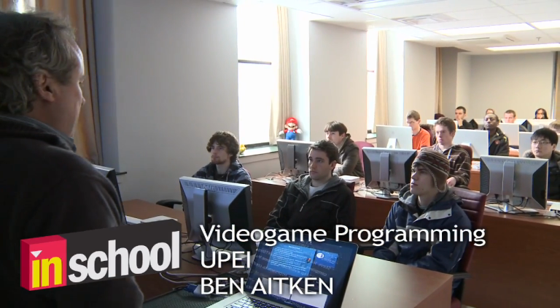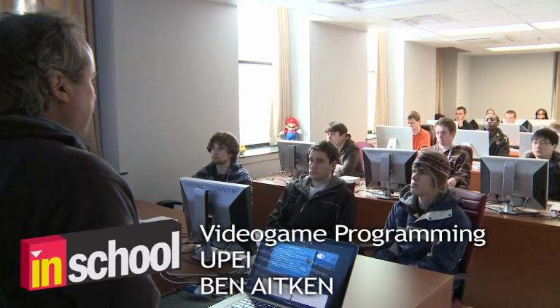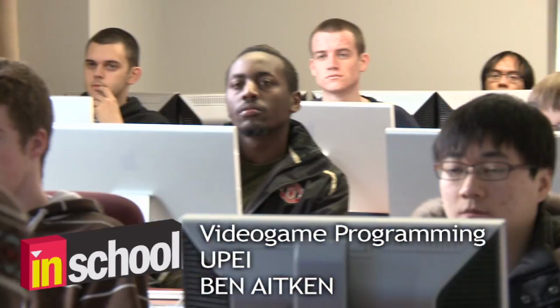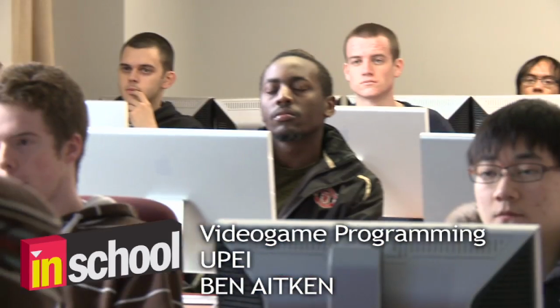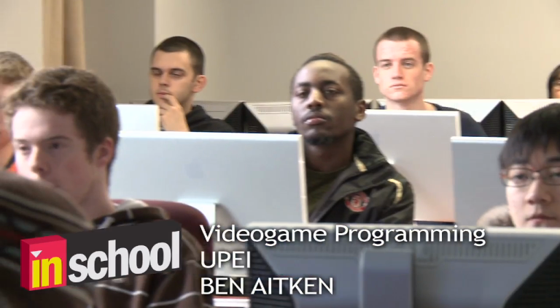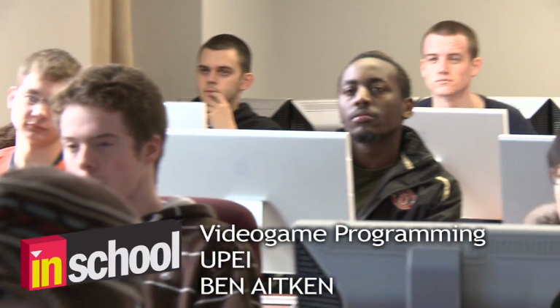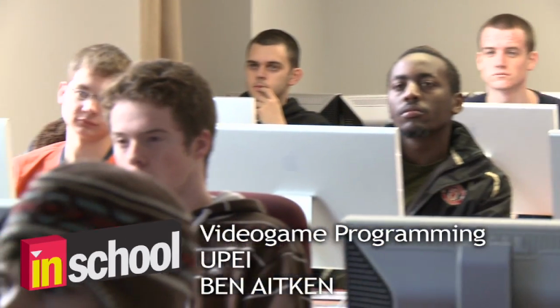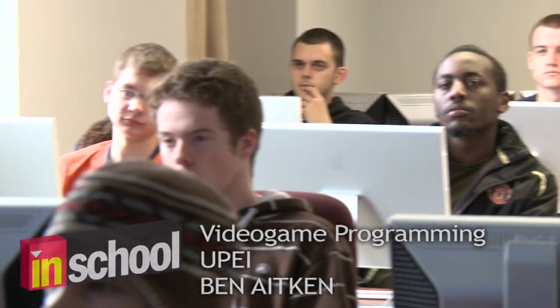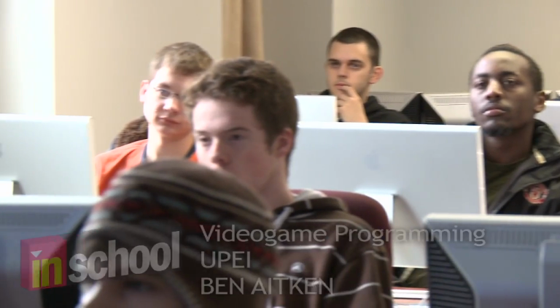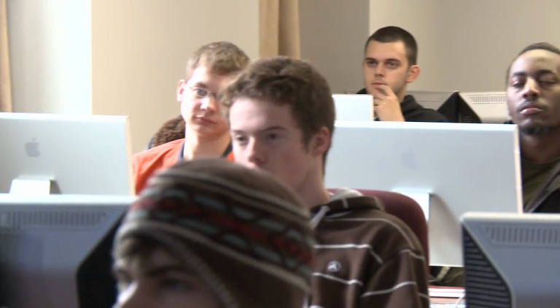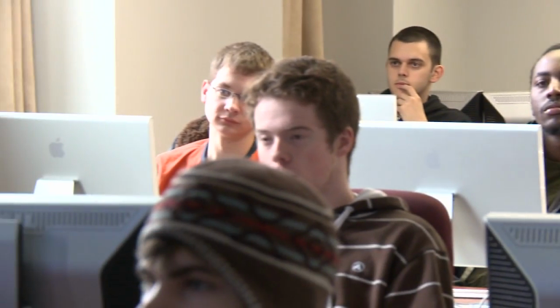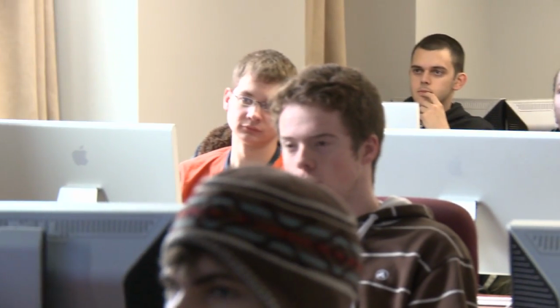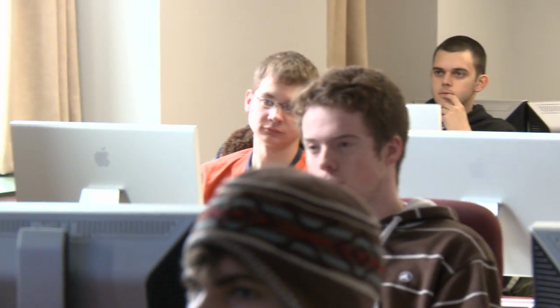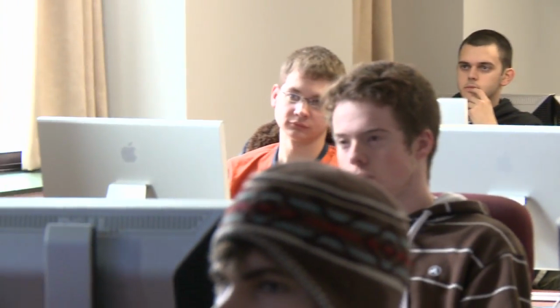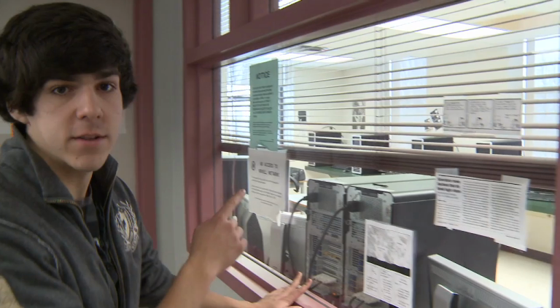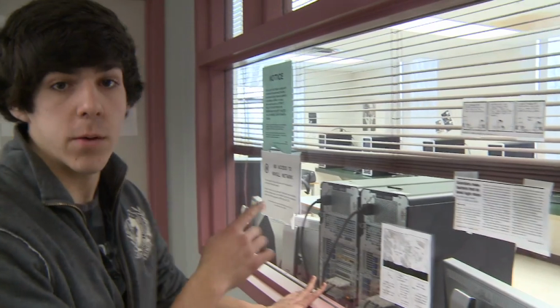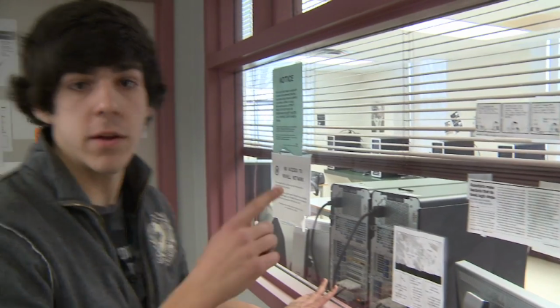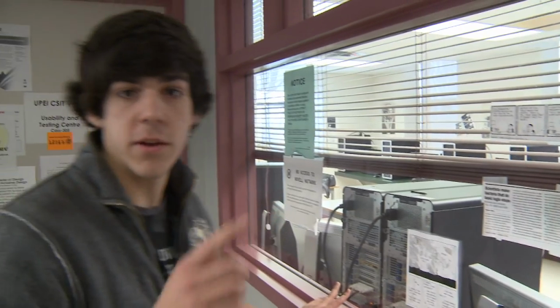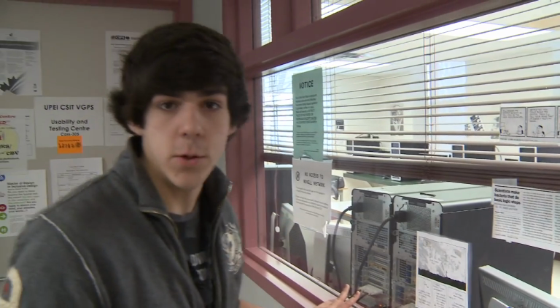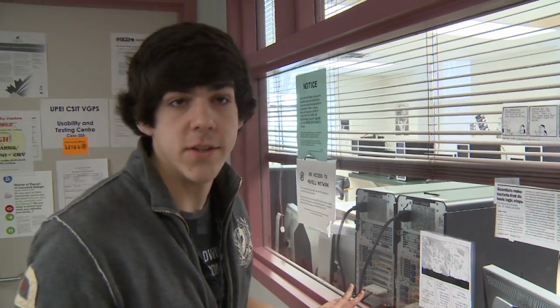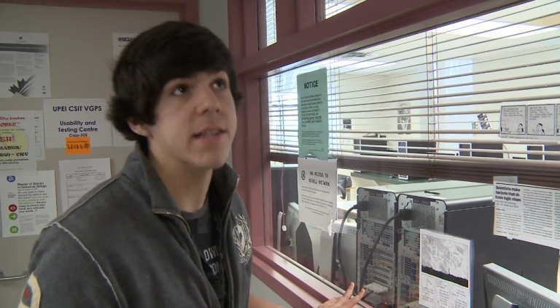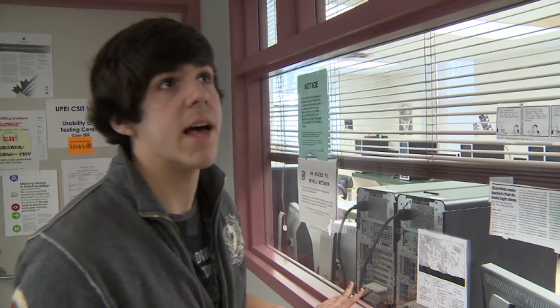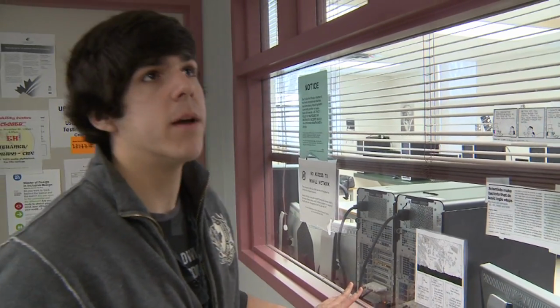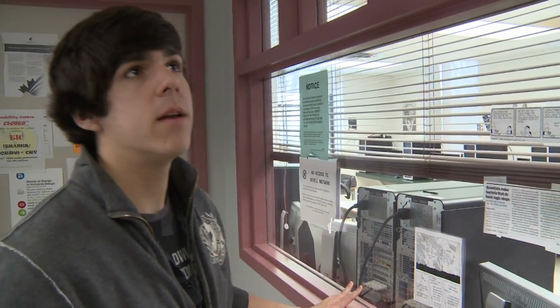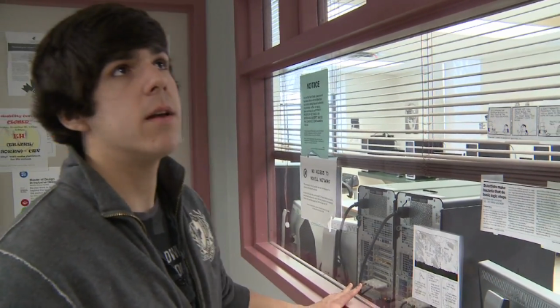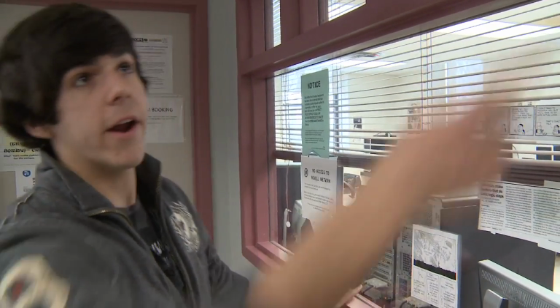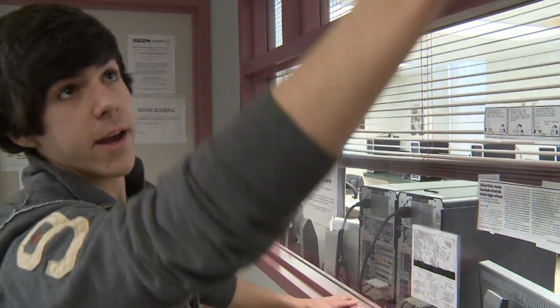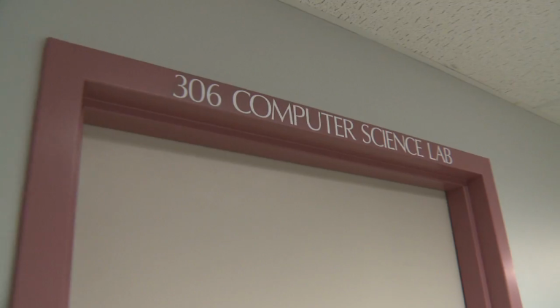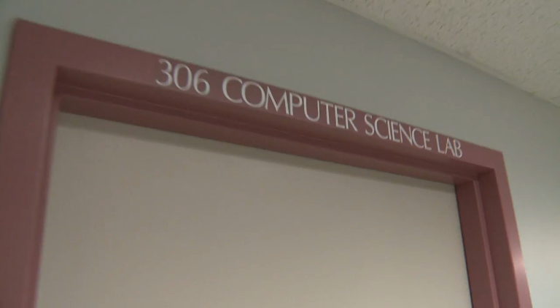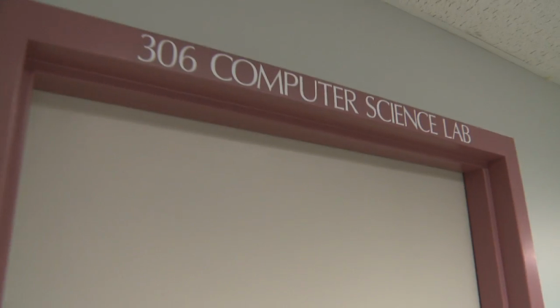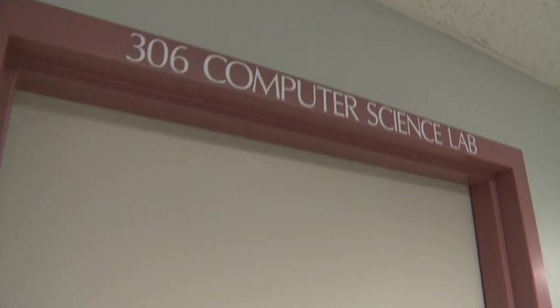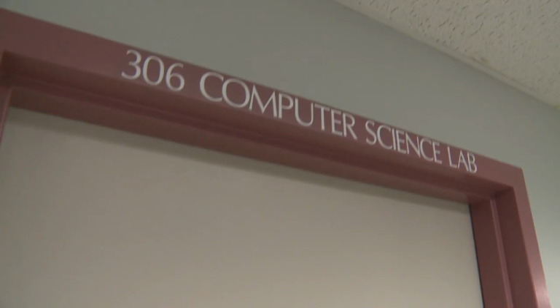Okay, there's computers. That's a good sign. We're looking for the computer science lab. Alright, check it out.